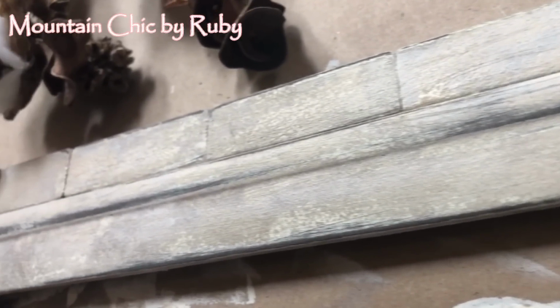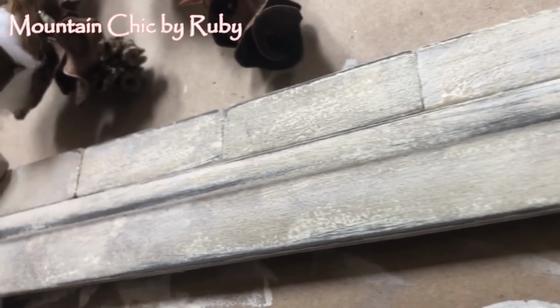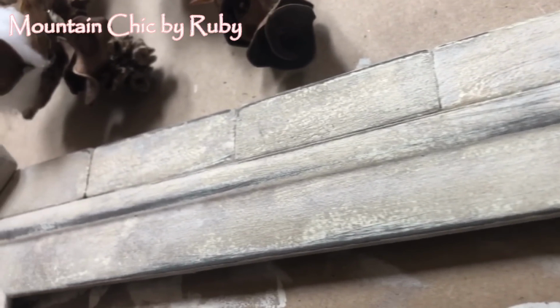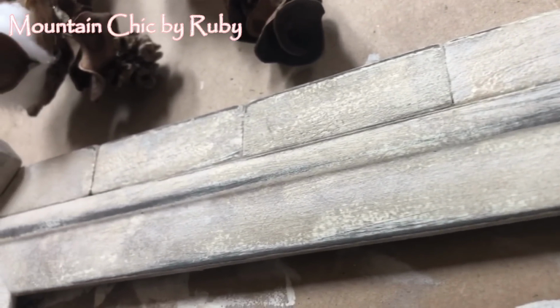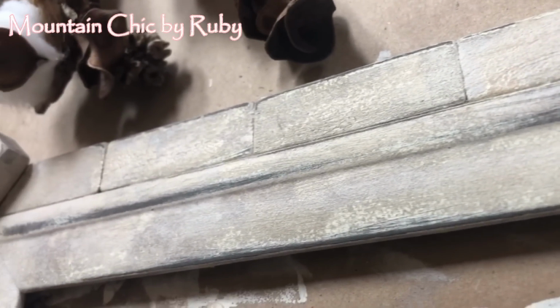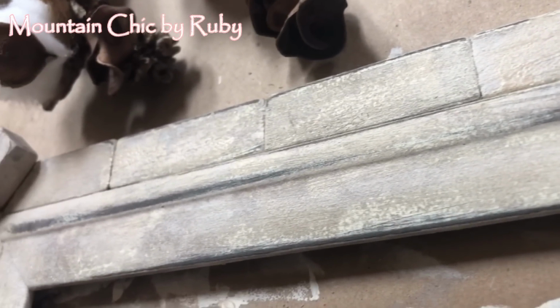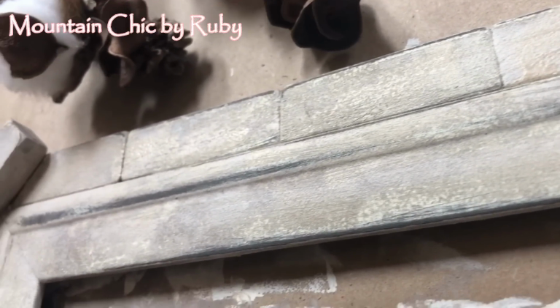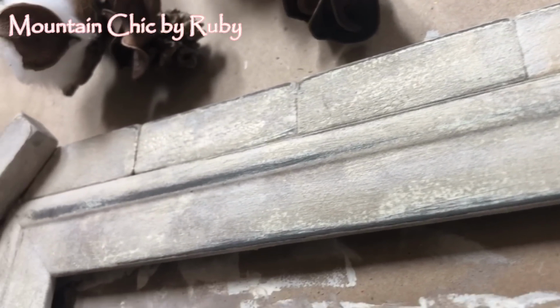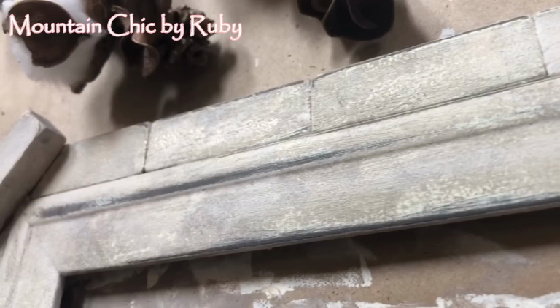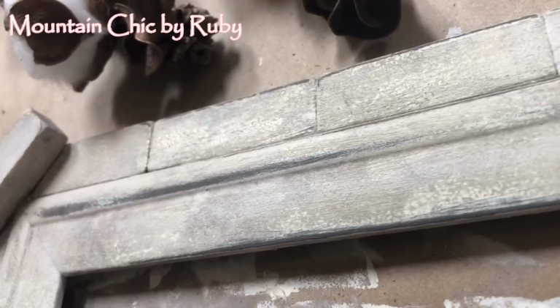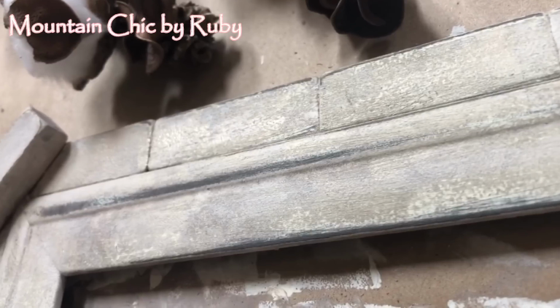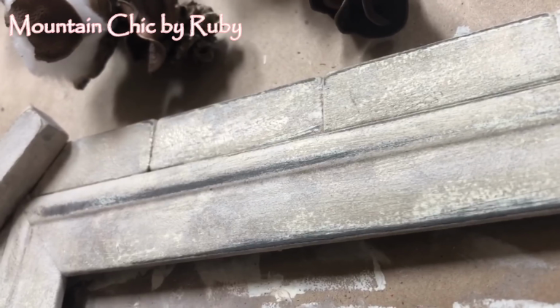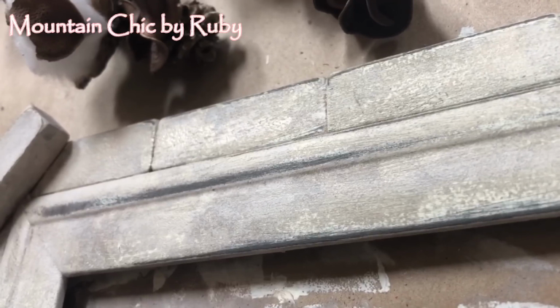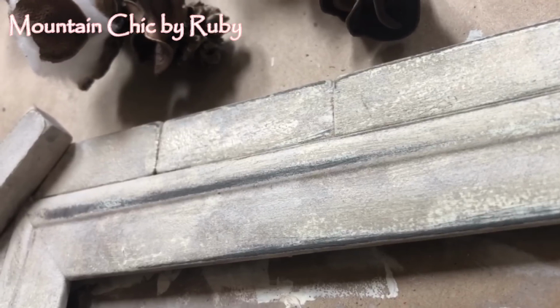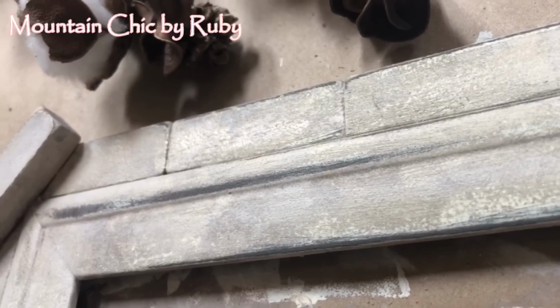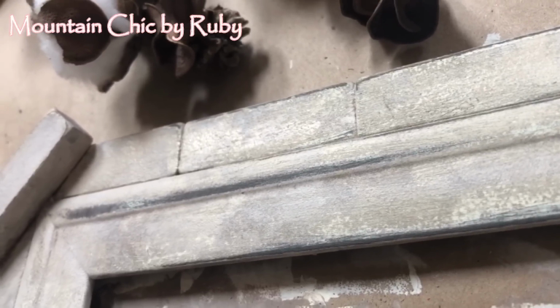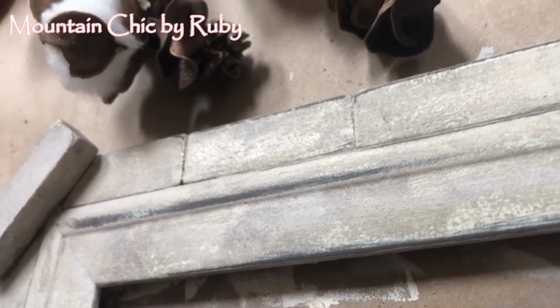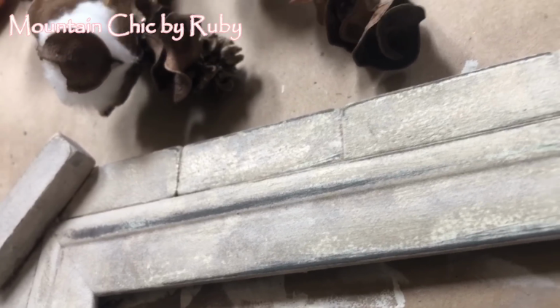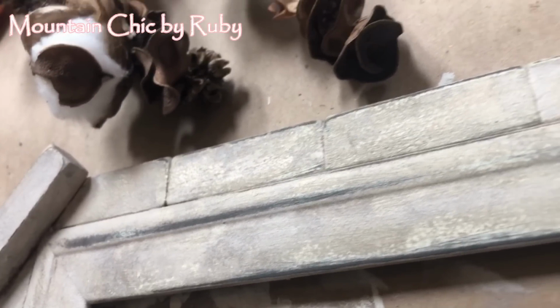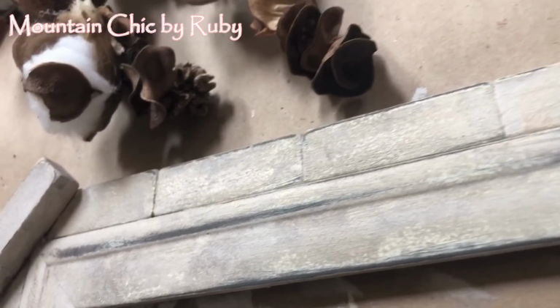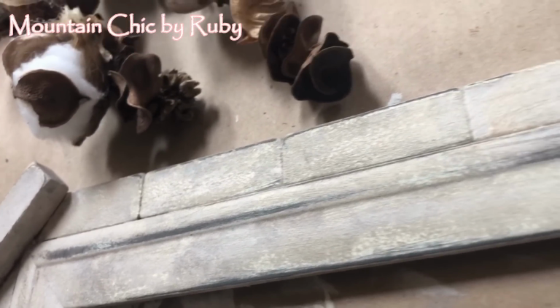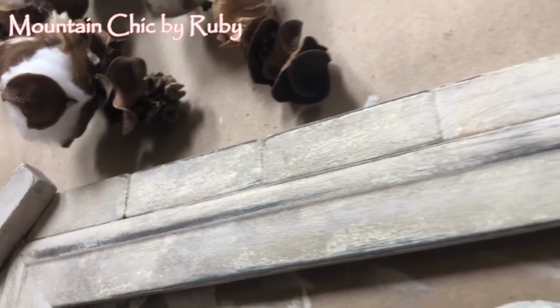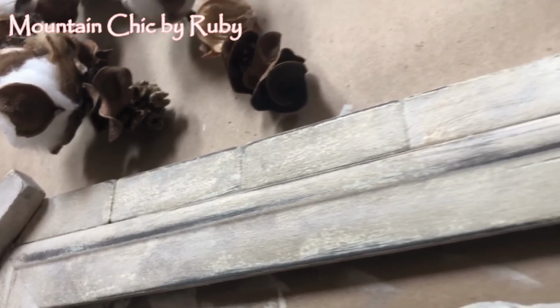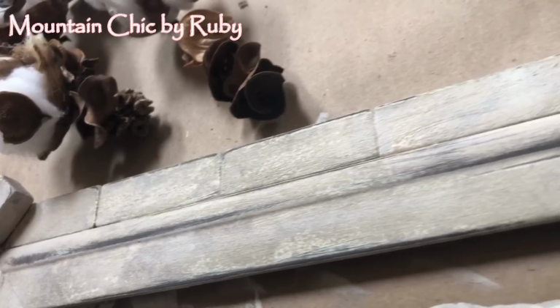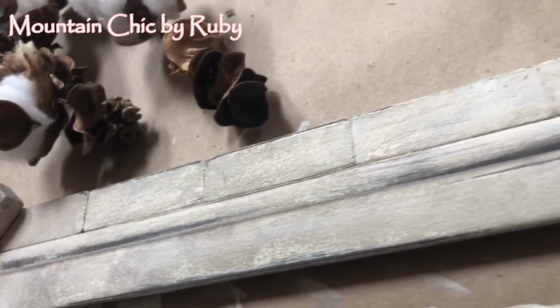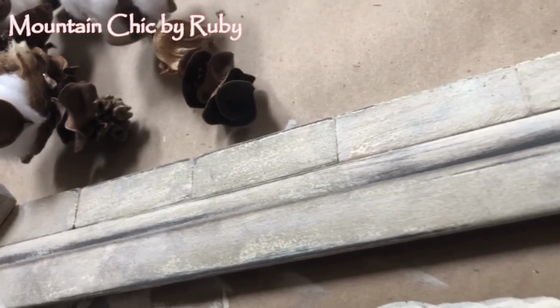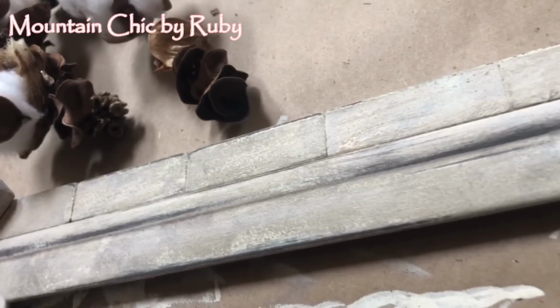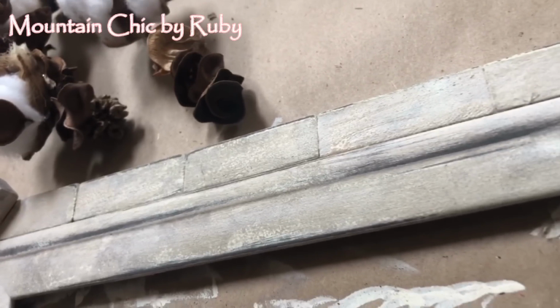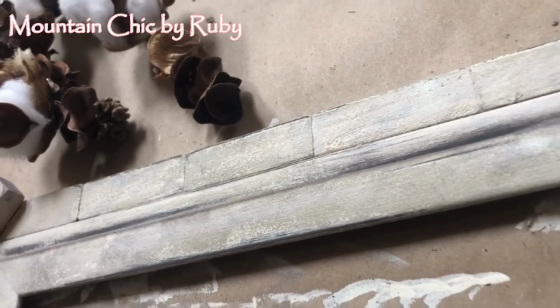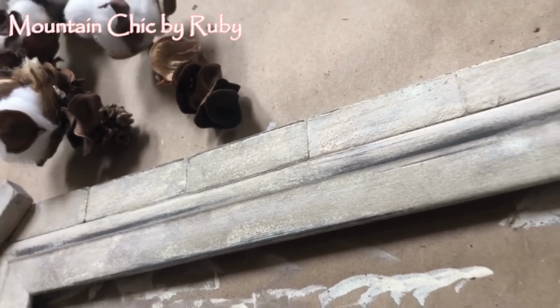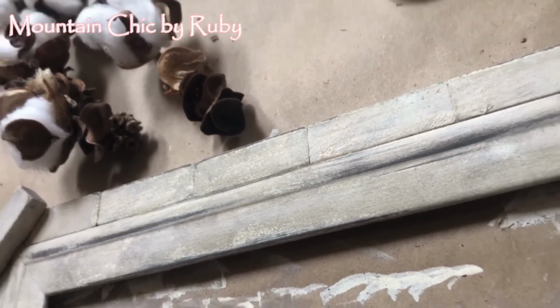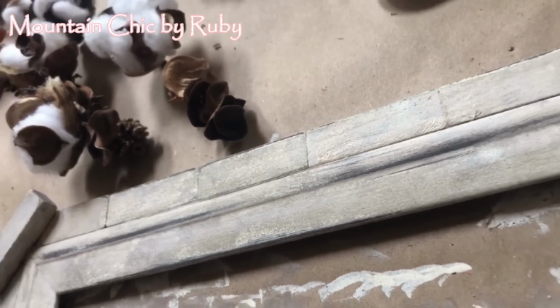Once it dried, I took sandpaper to it just to give it that really cute mountain chic look.